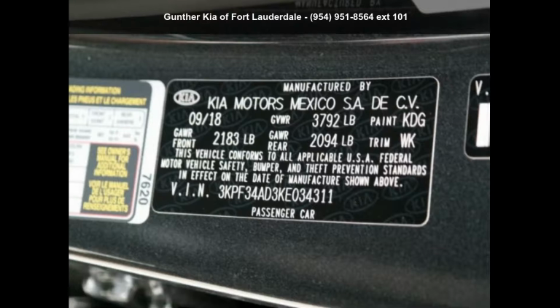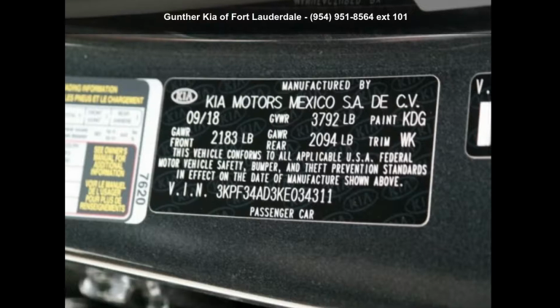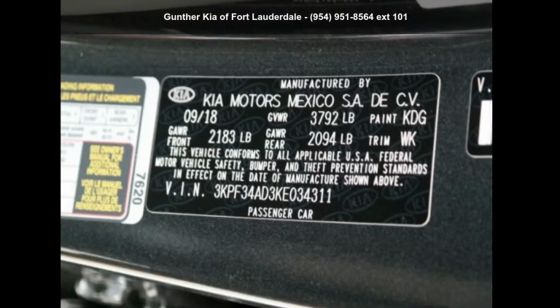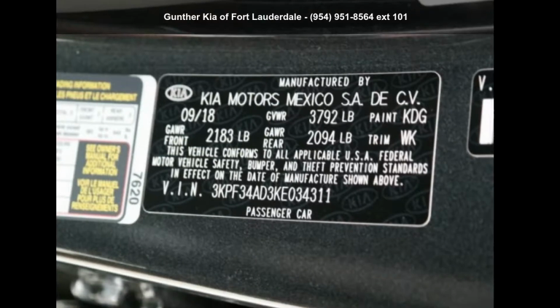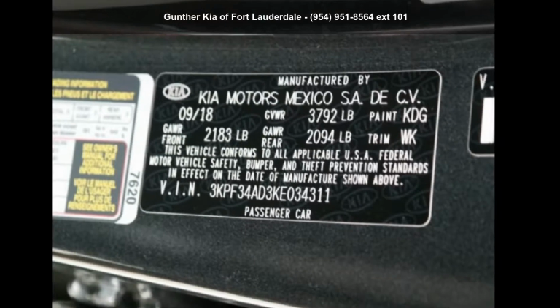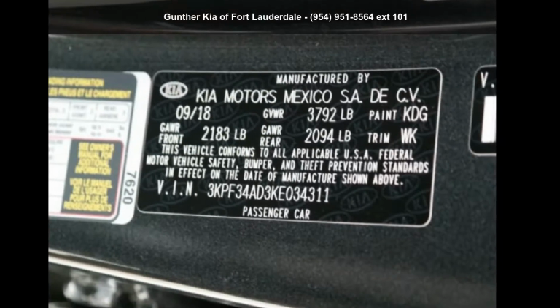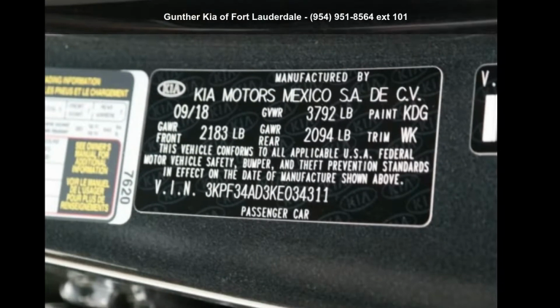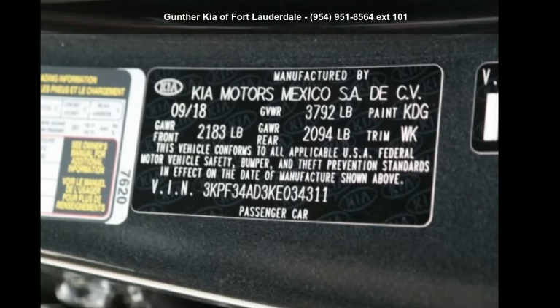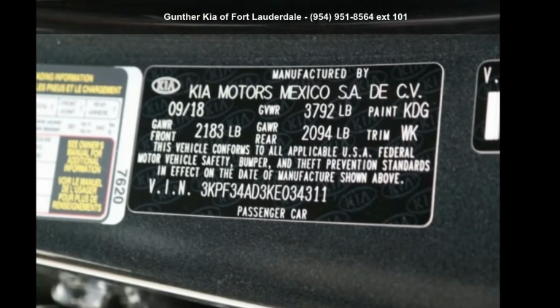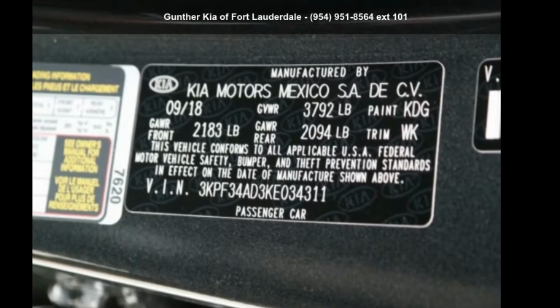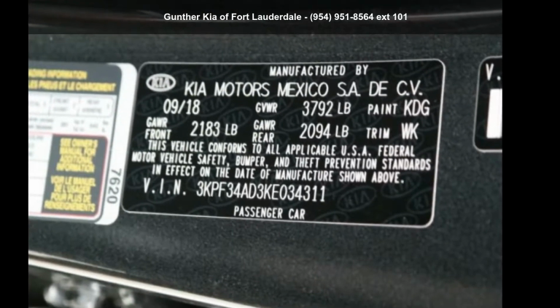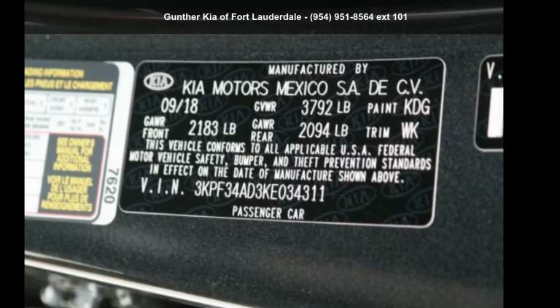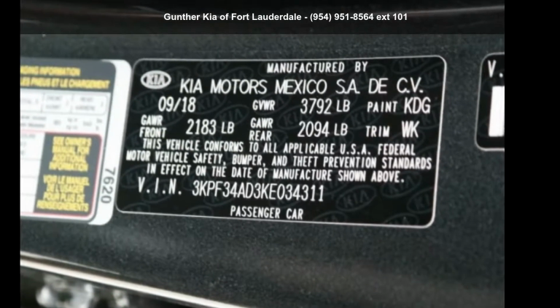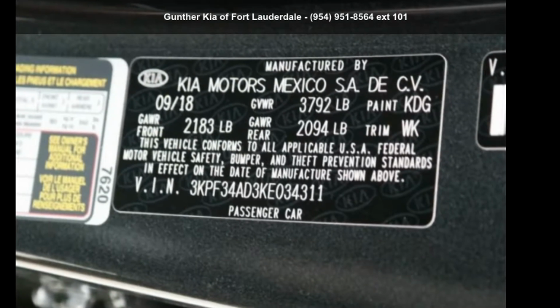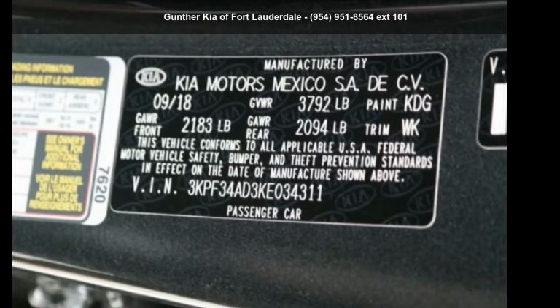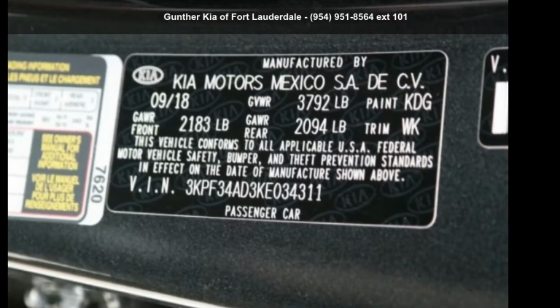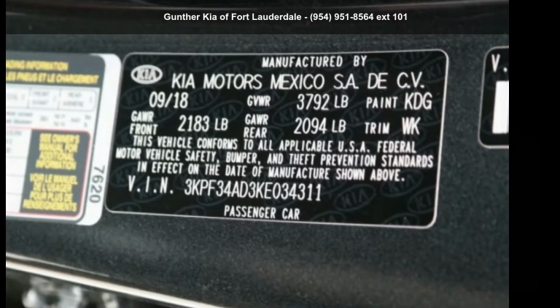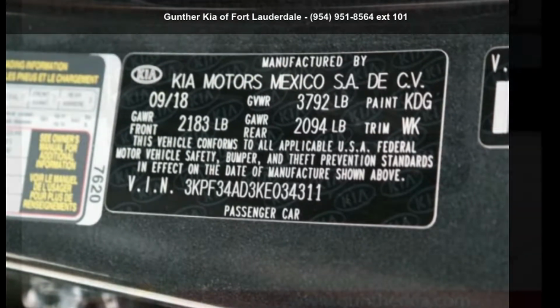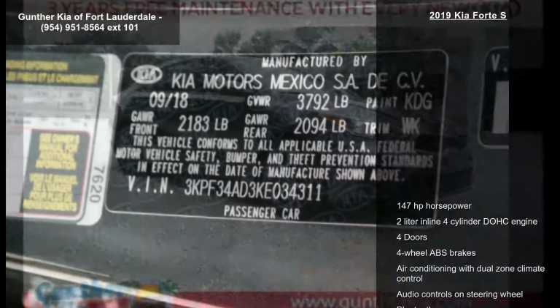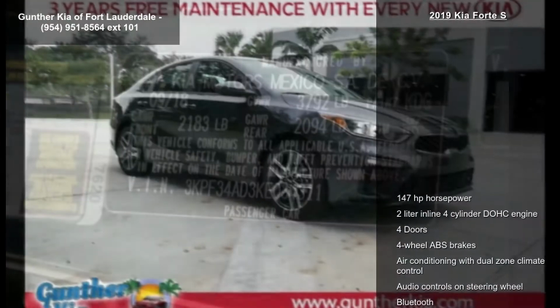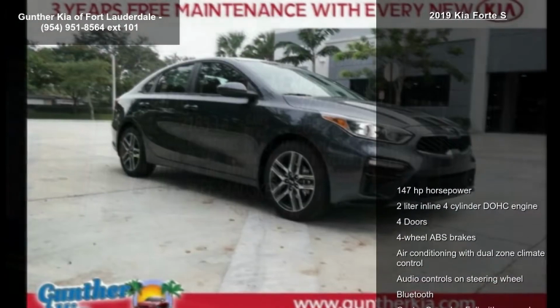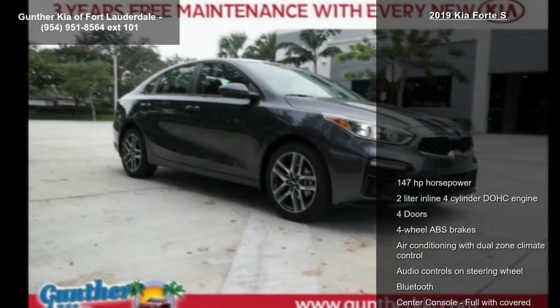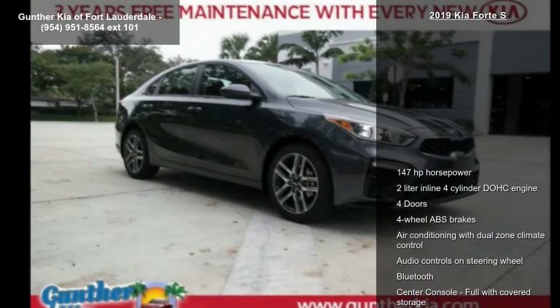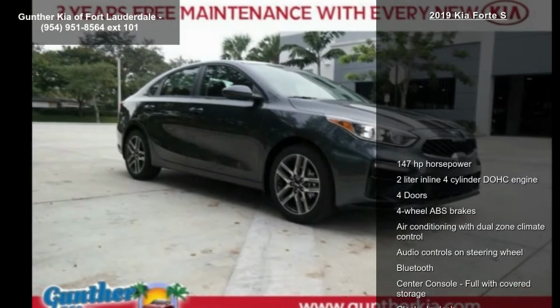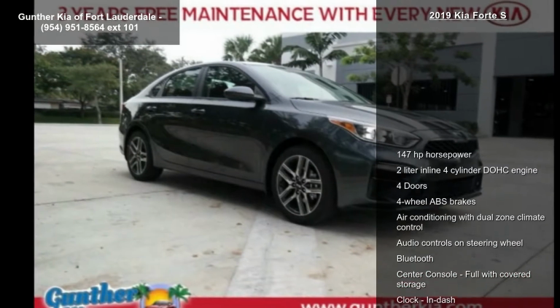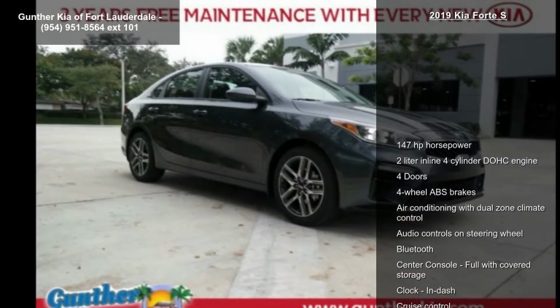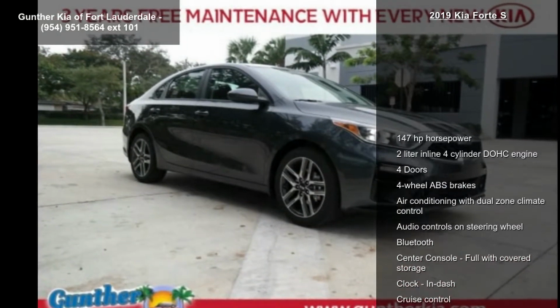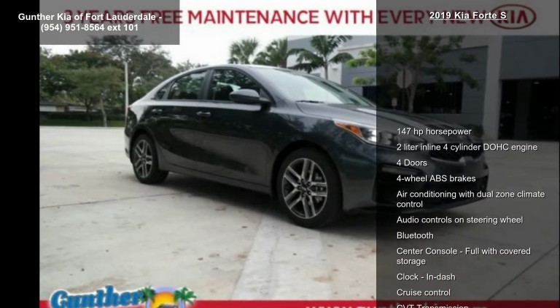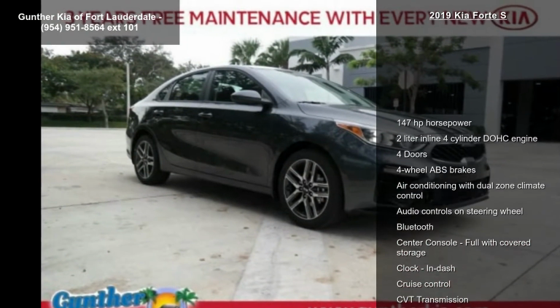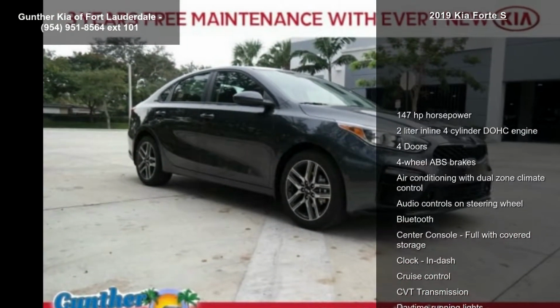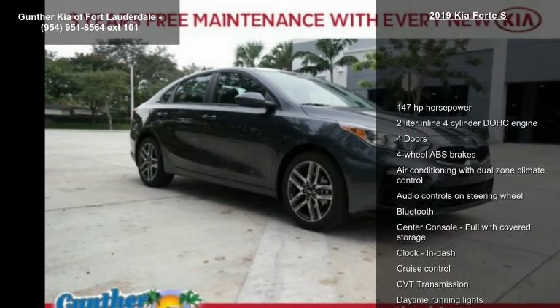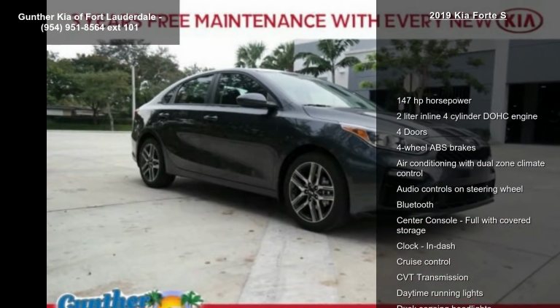Presenting the Kia 2019 Forte S. If you are looking for a first-rate auto, this one could be yours today.